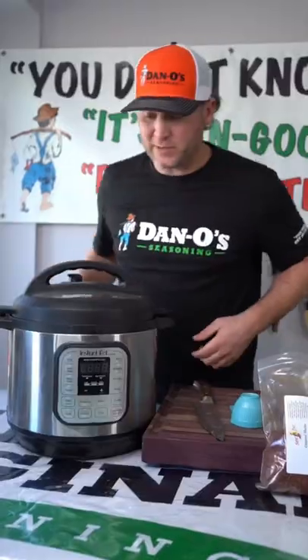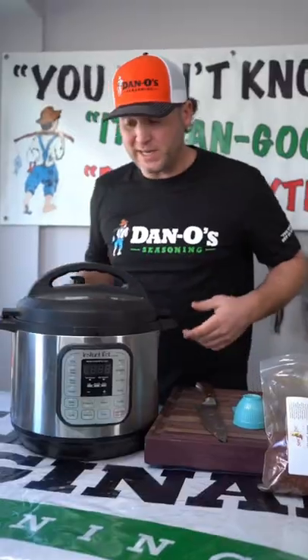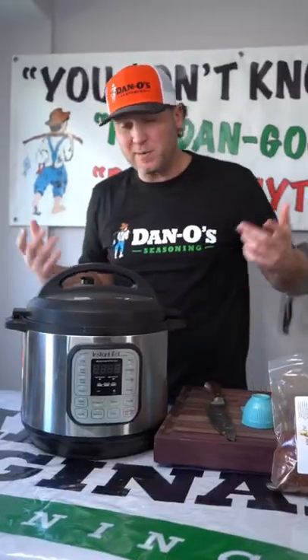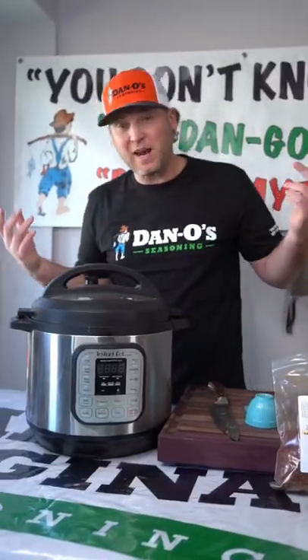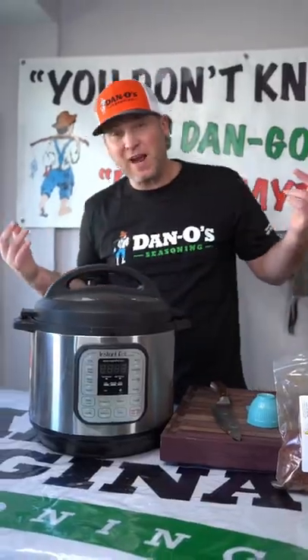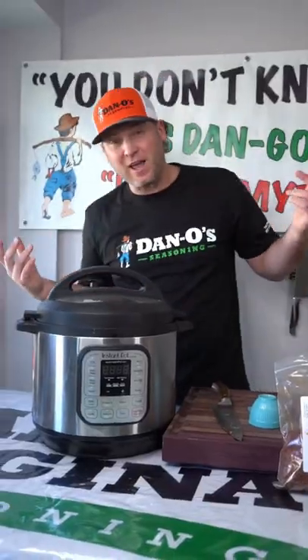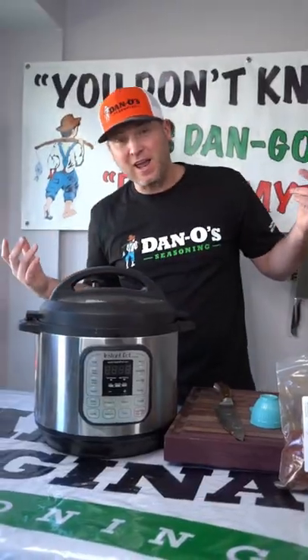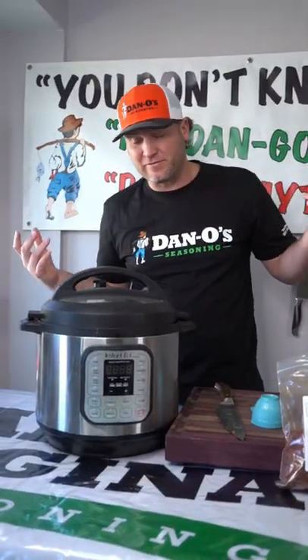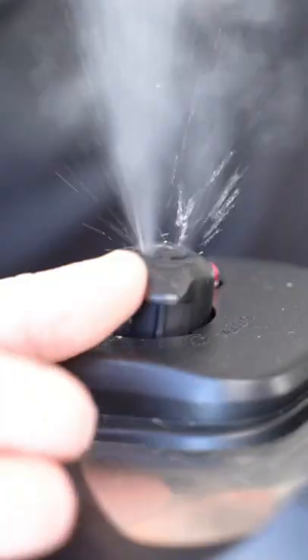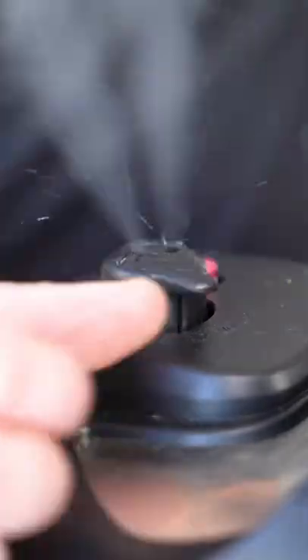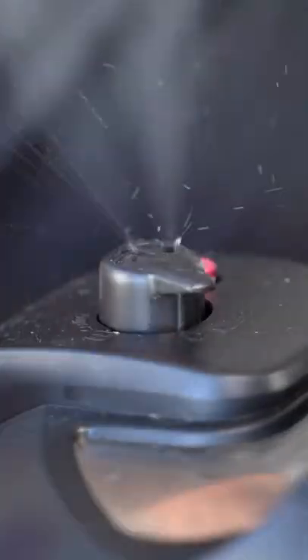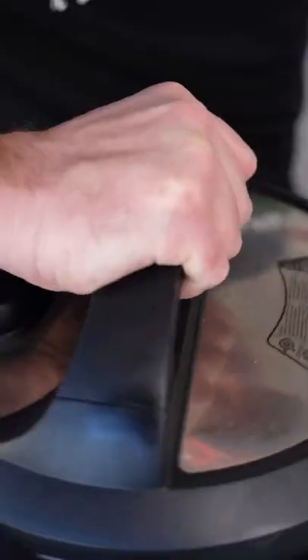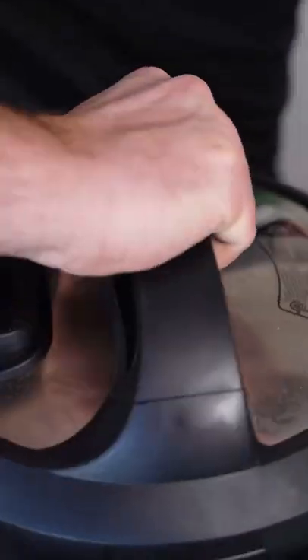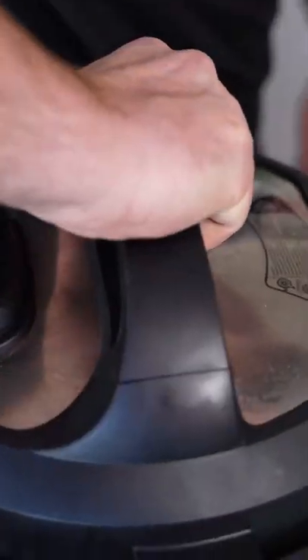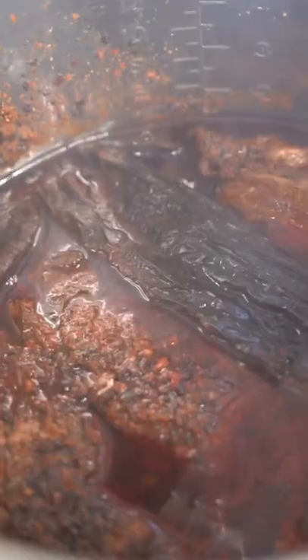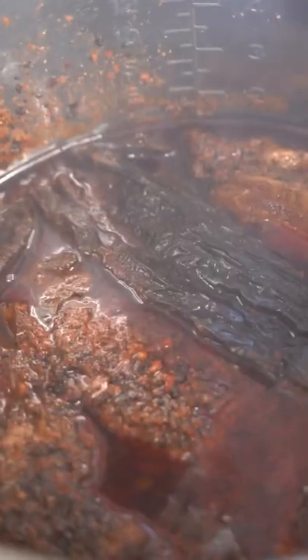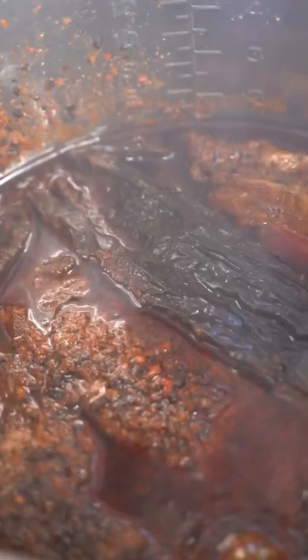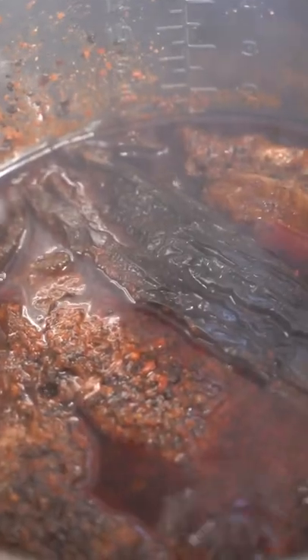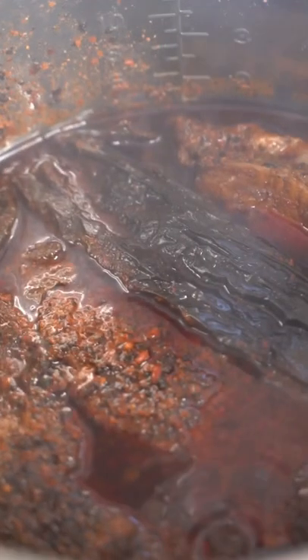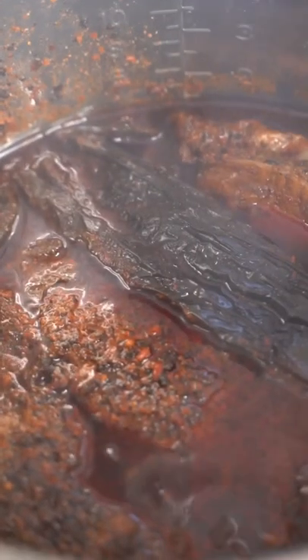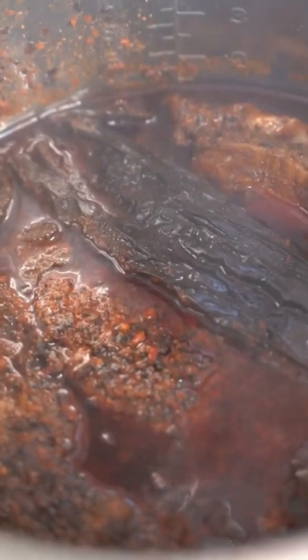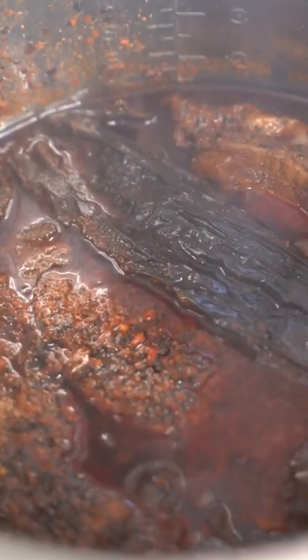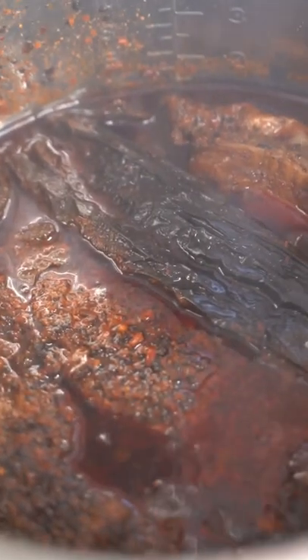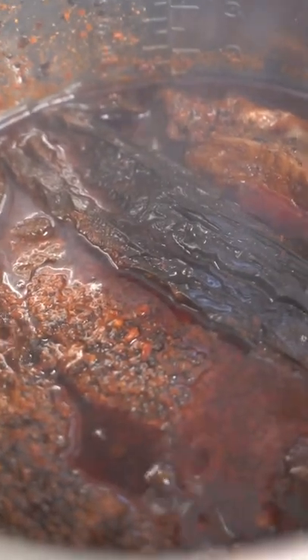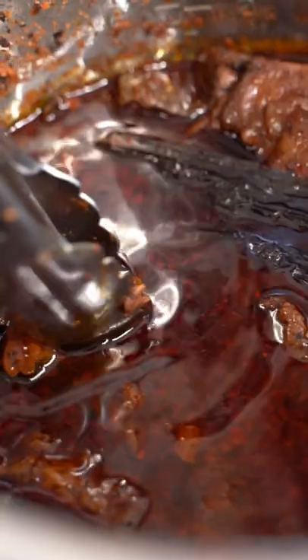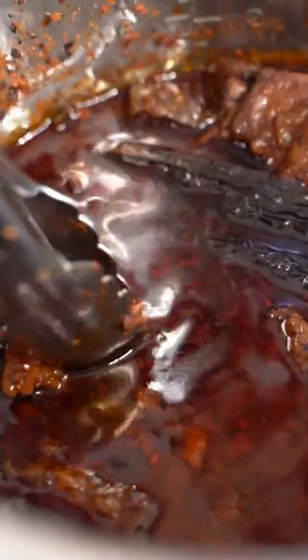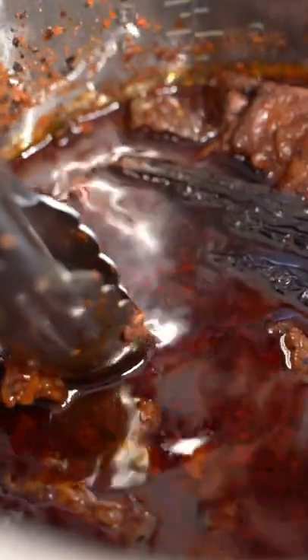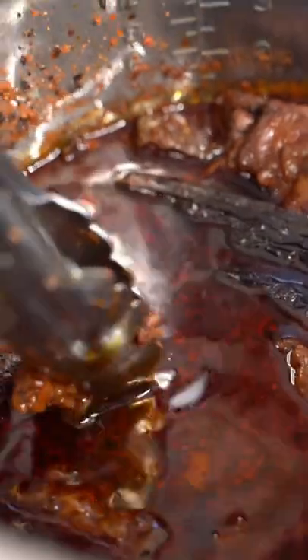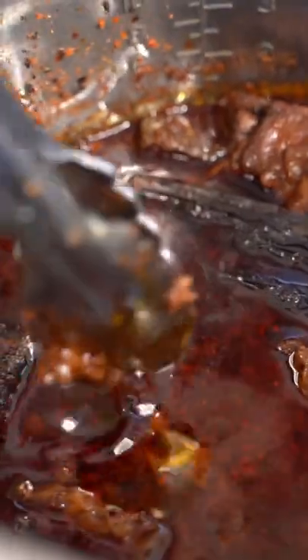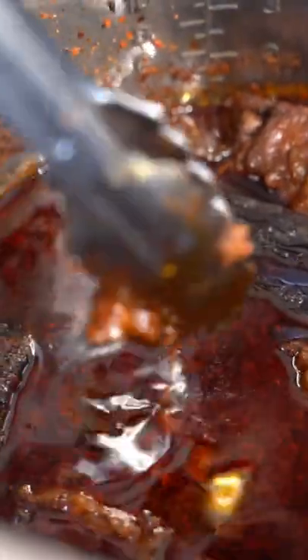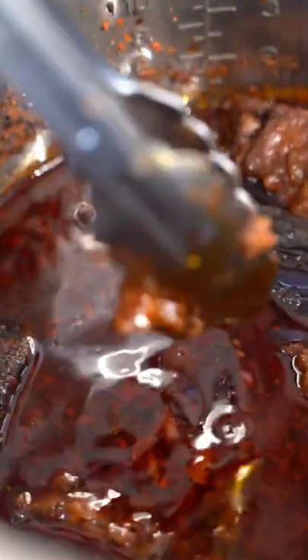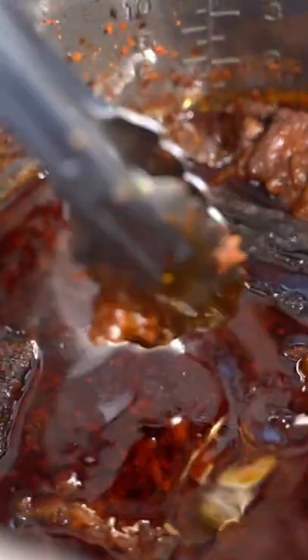We'll see you in about an hour and a half. Oh baby, that's looking good. That's smelling good.